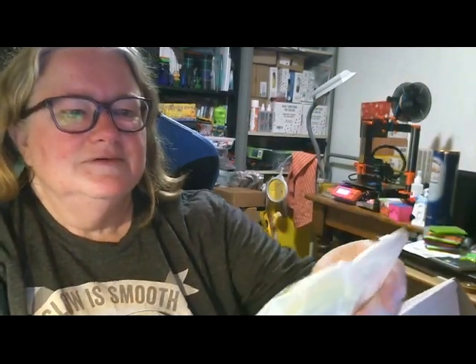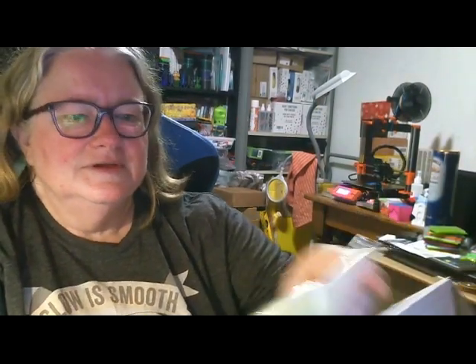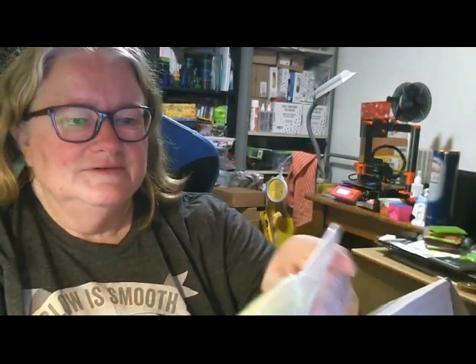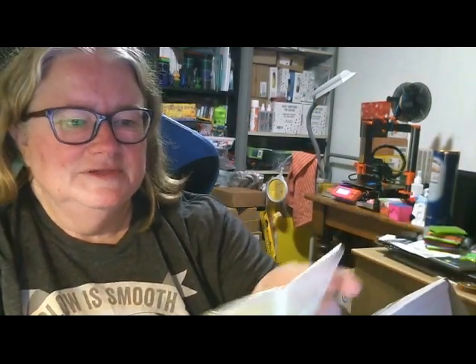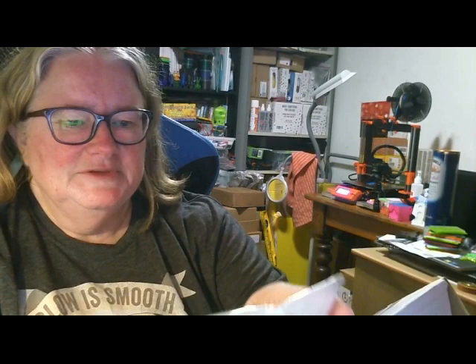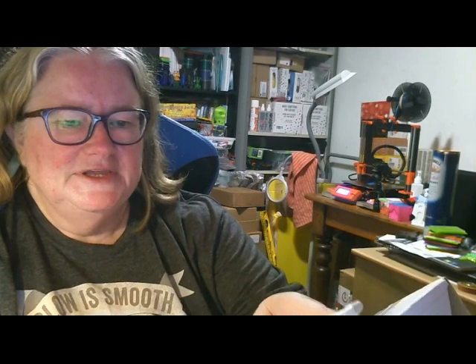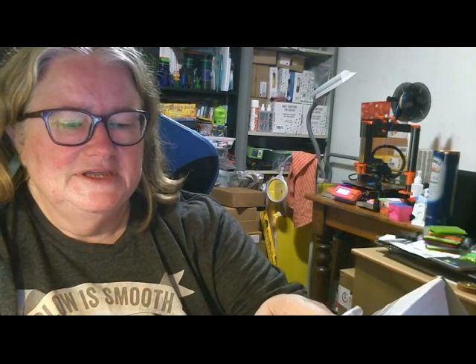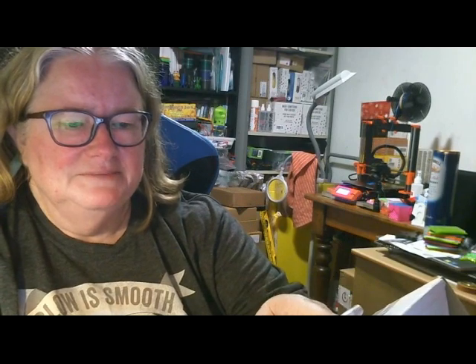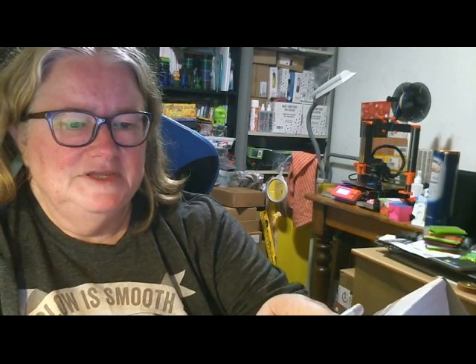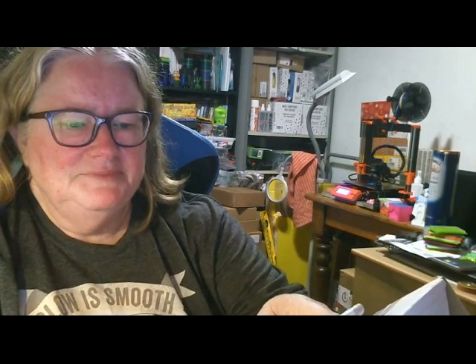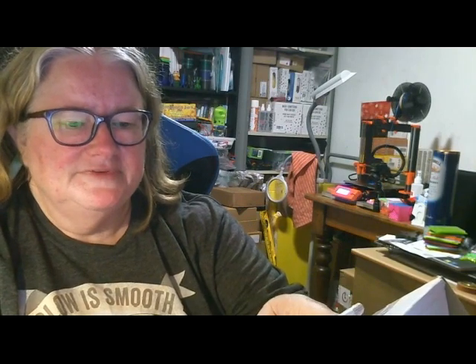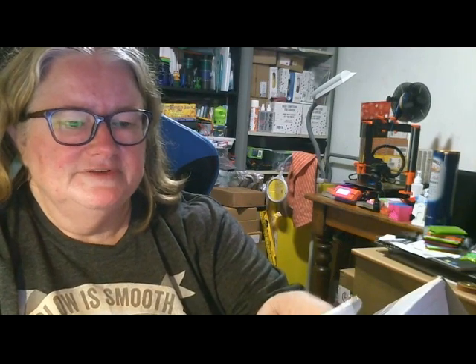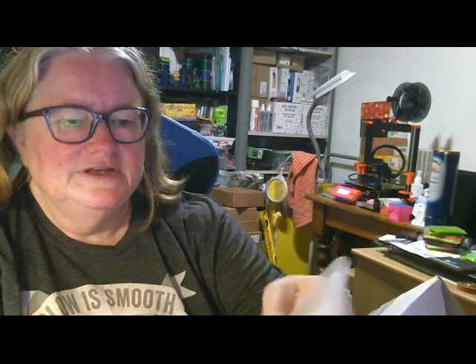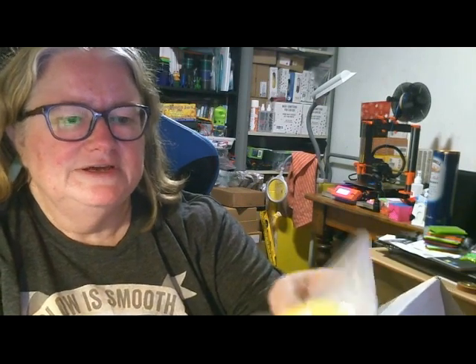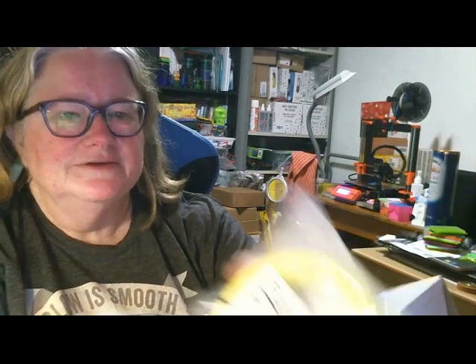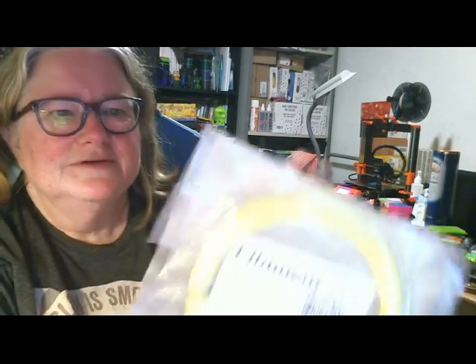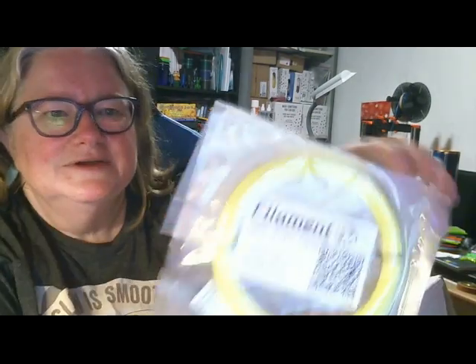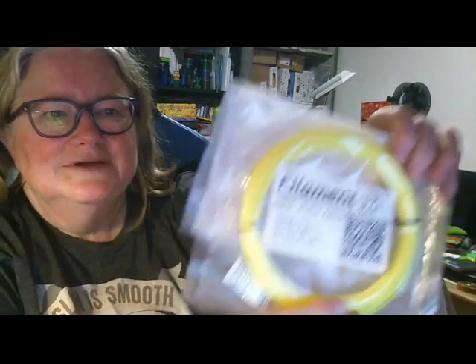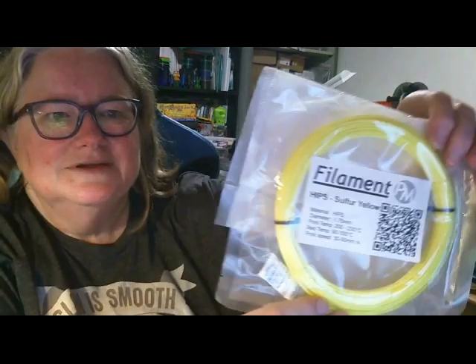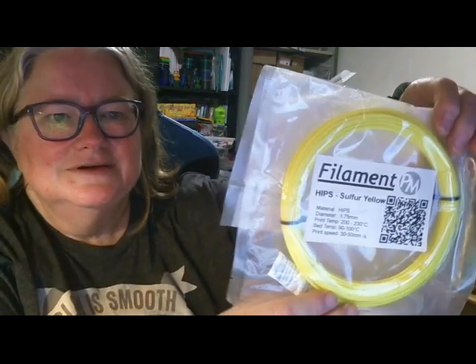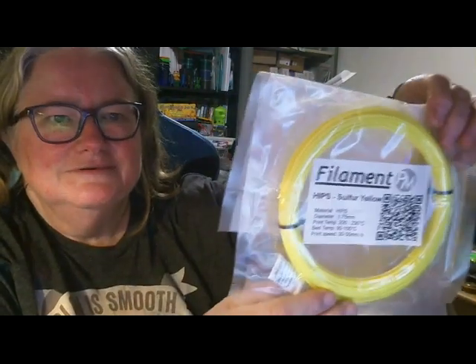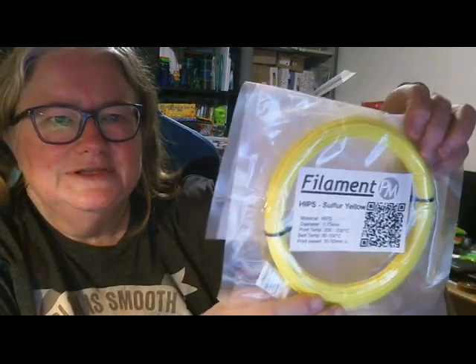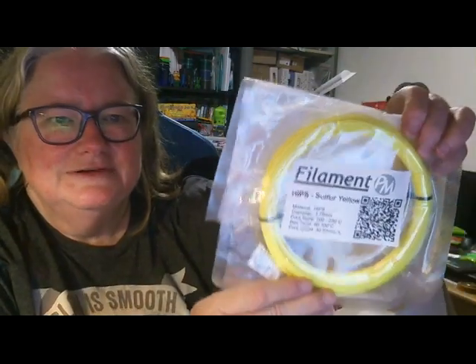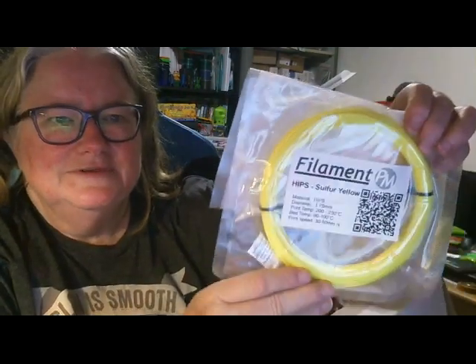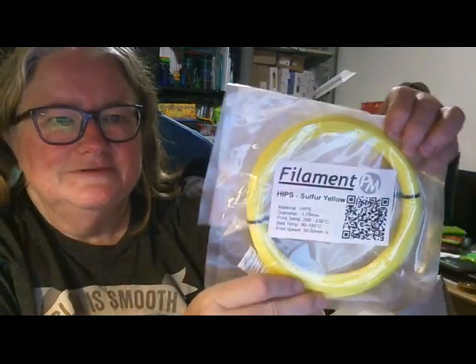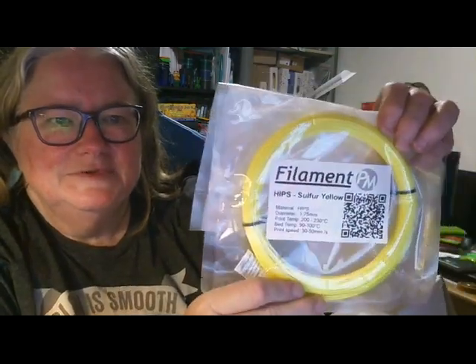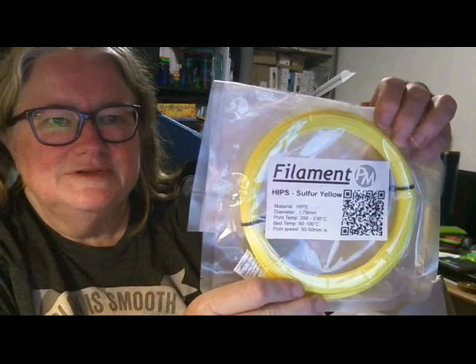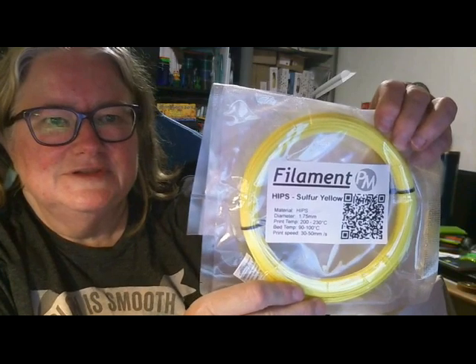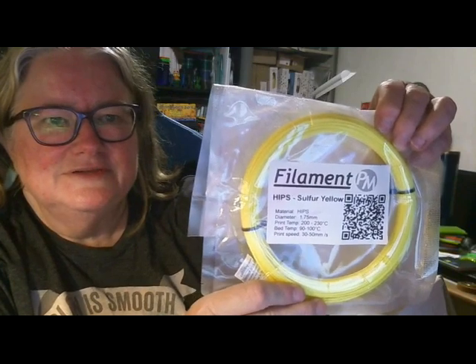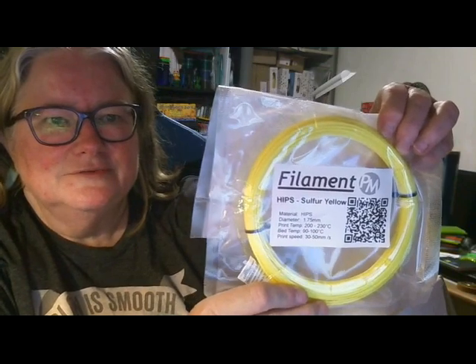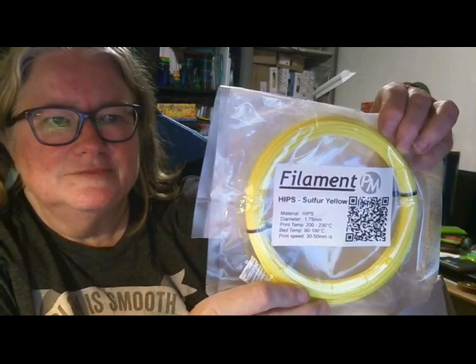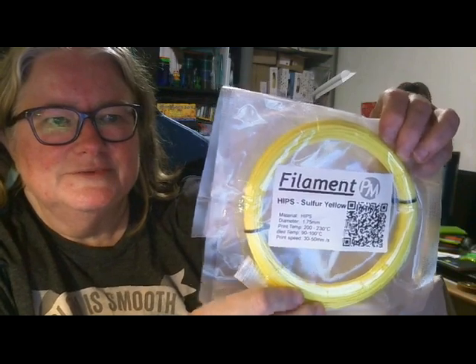Filament PM Hips Sulfur Yellow. I really love yellow filament, so that is awesome as well.